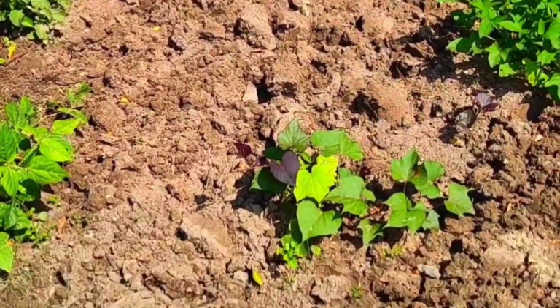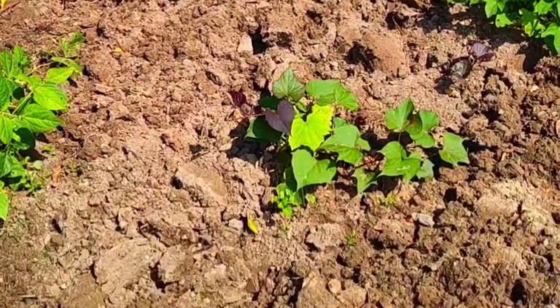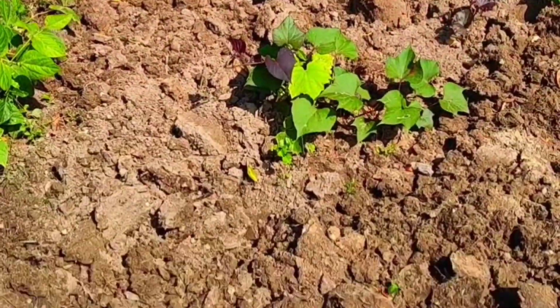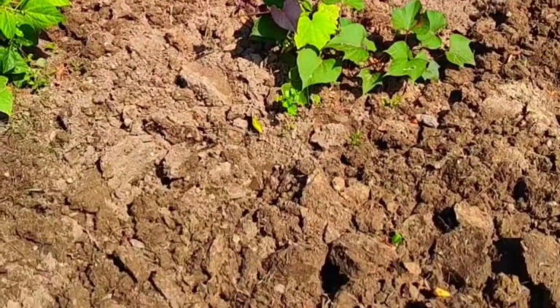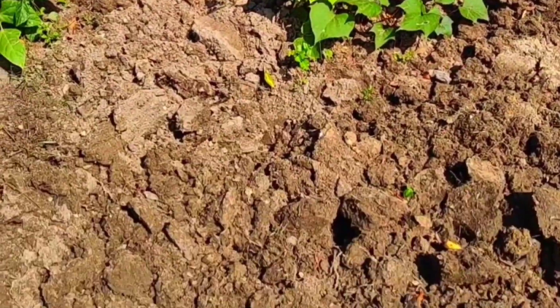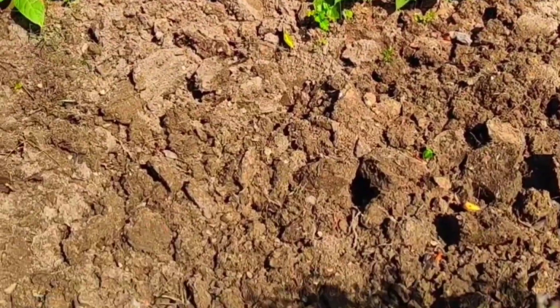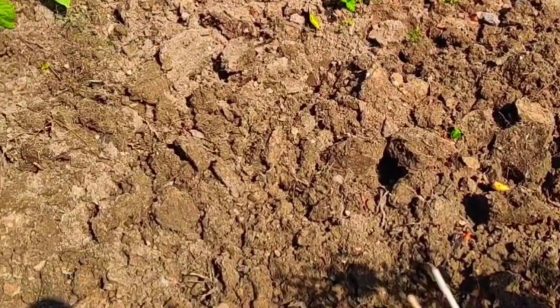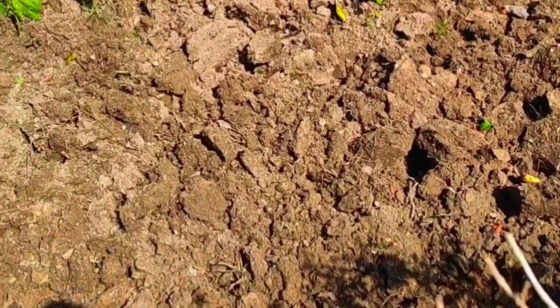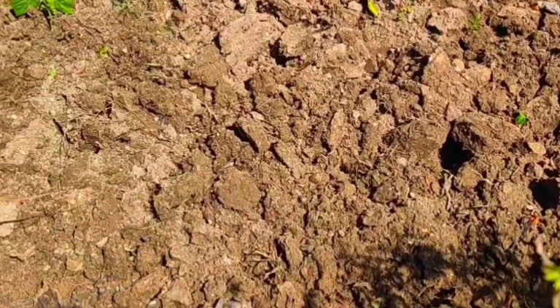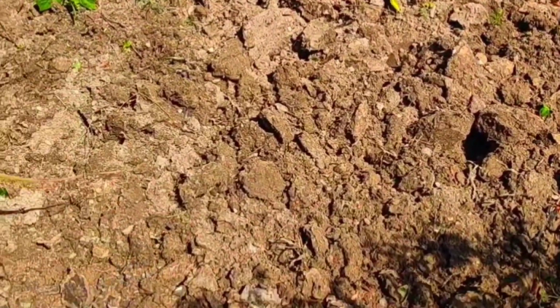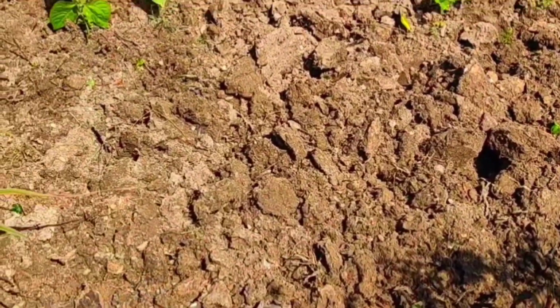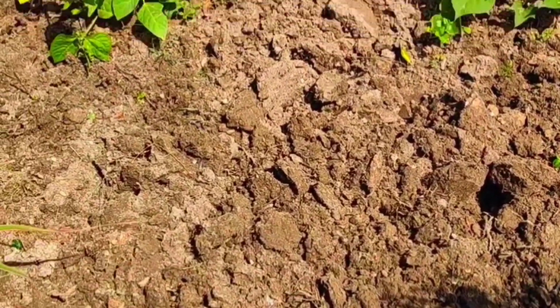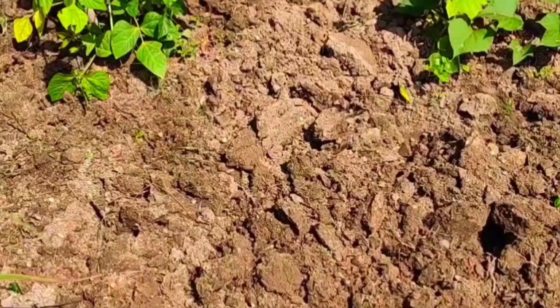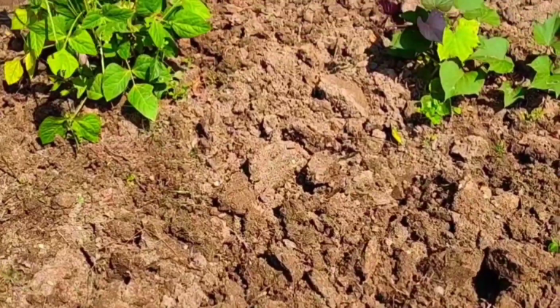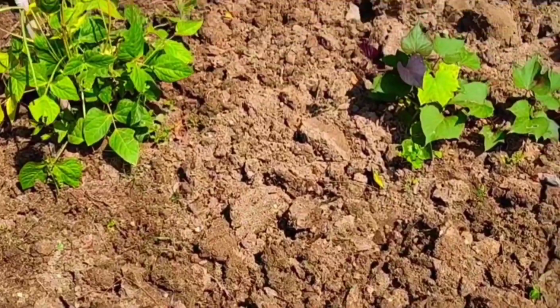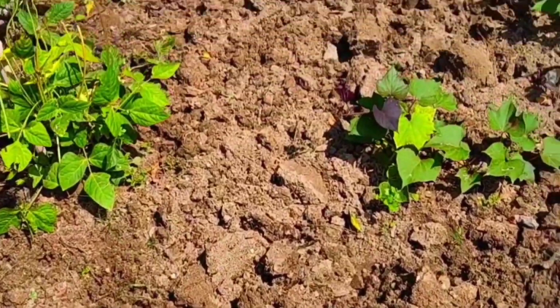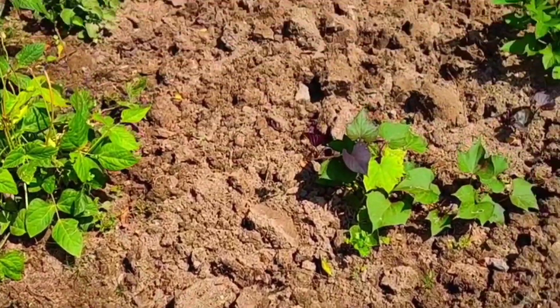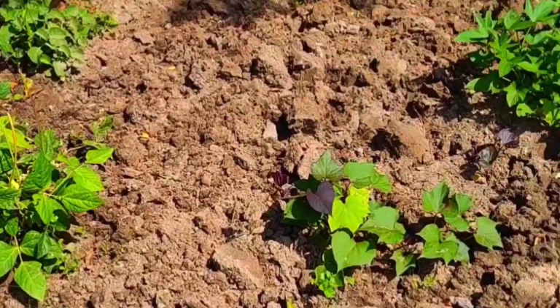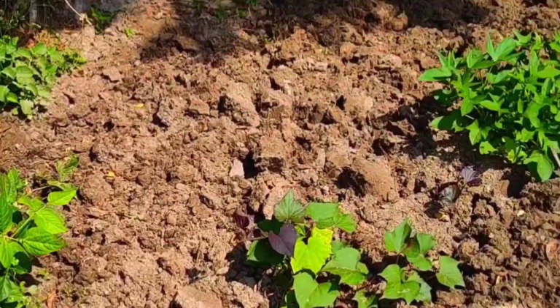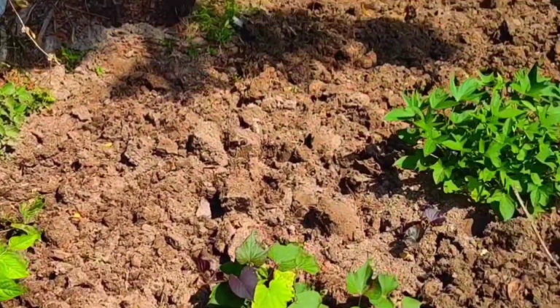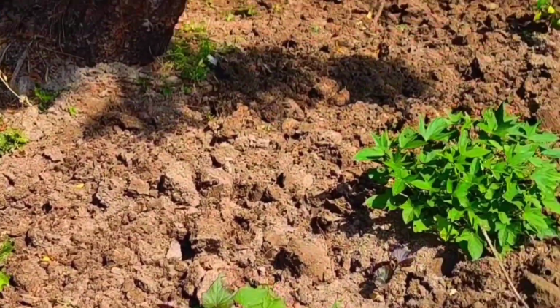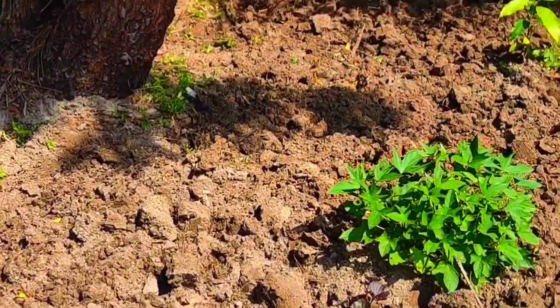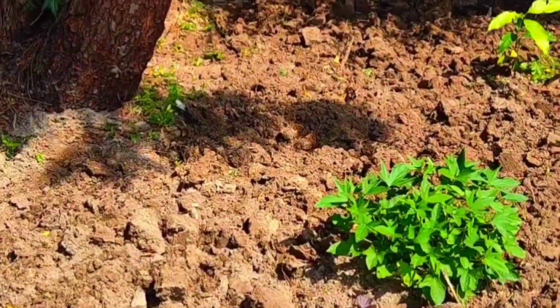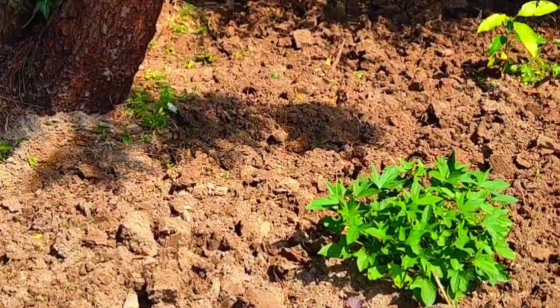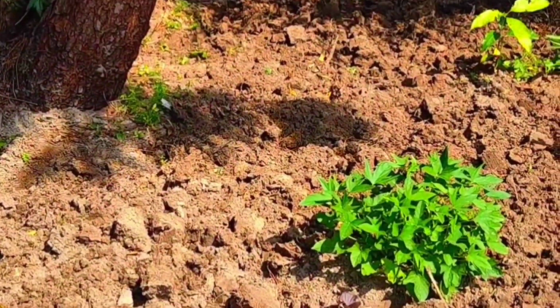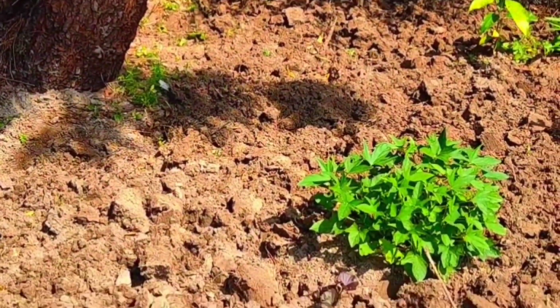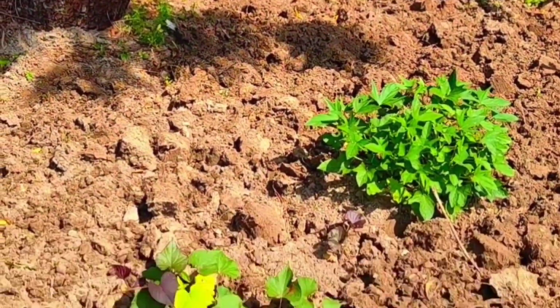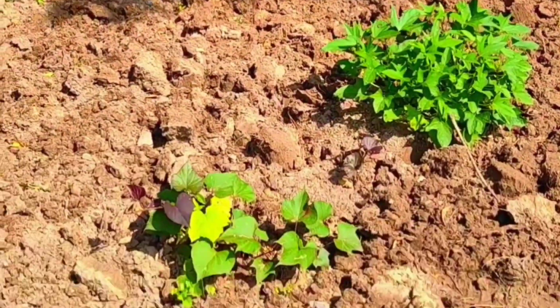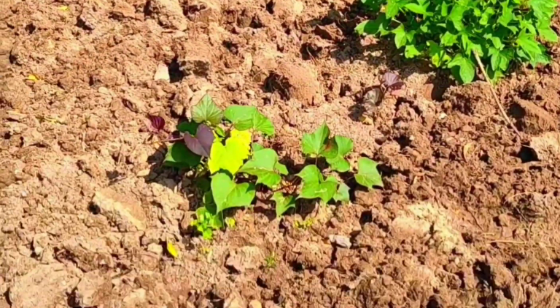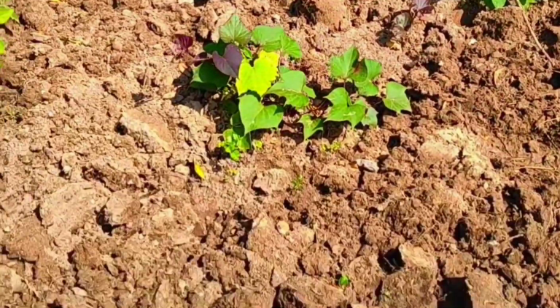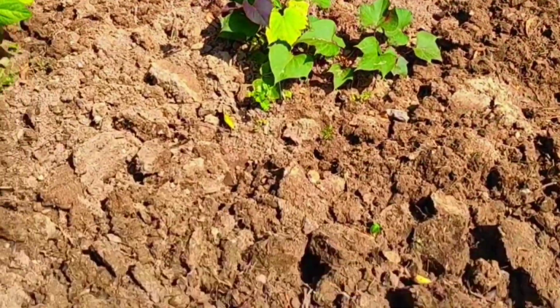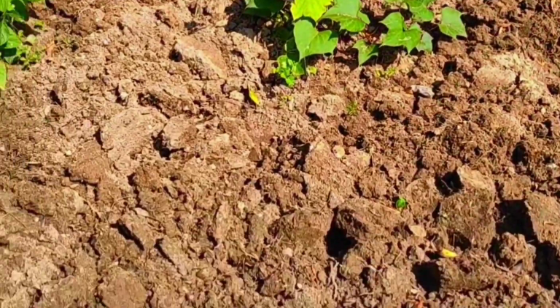You can see here sweet potatoes and long beans I kept here. Without disturbing them, I am preparing the bed.